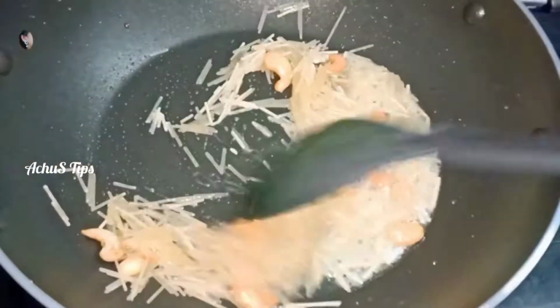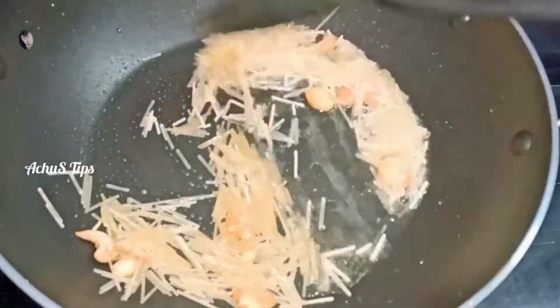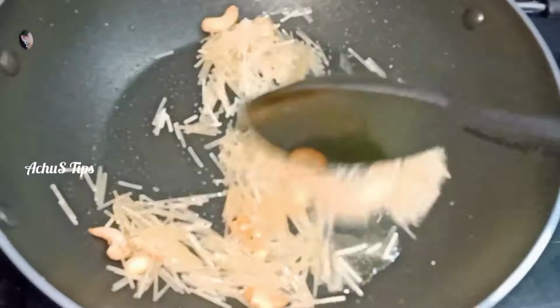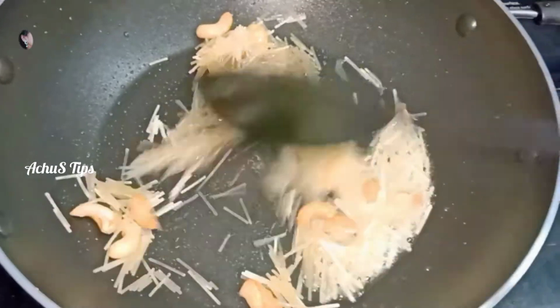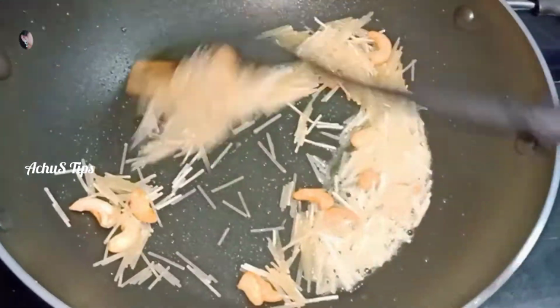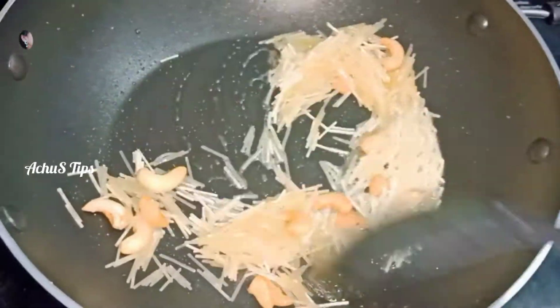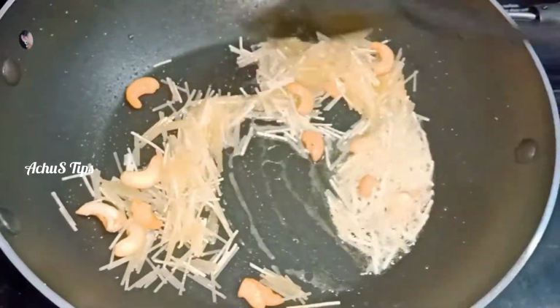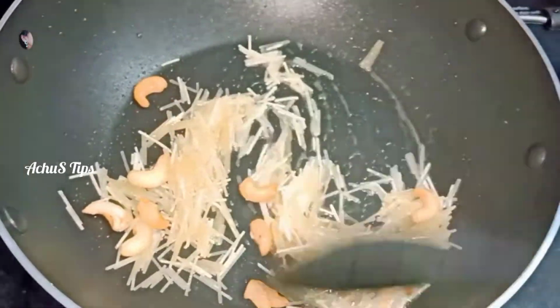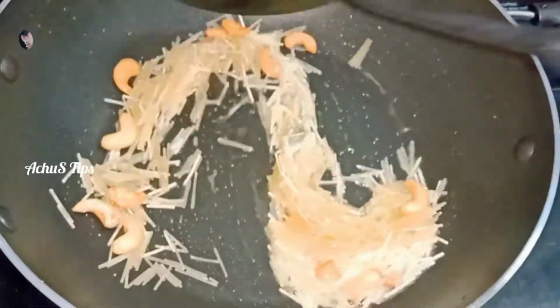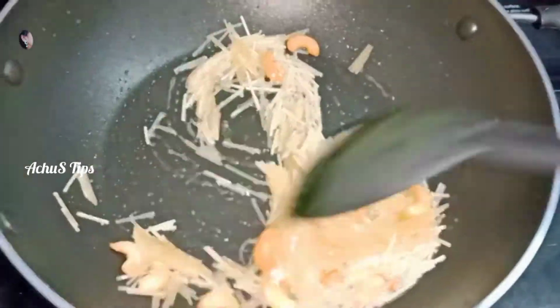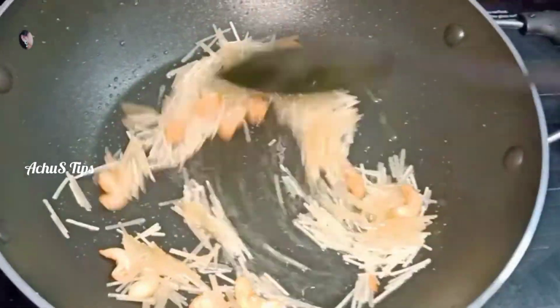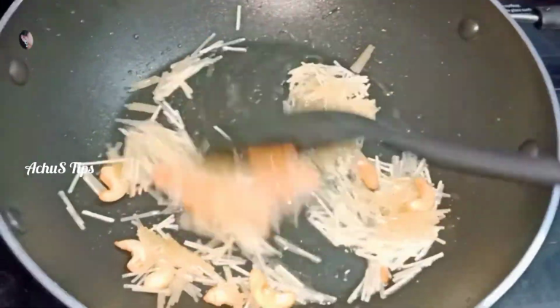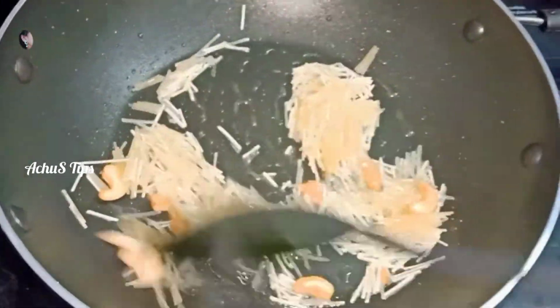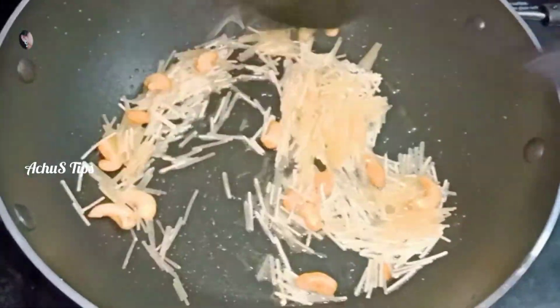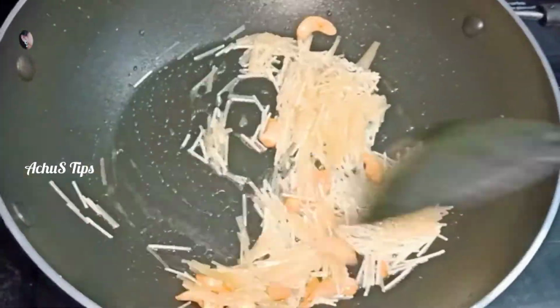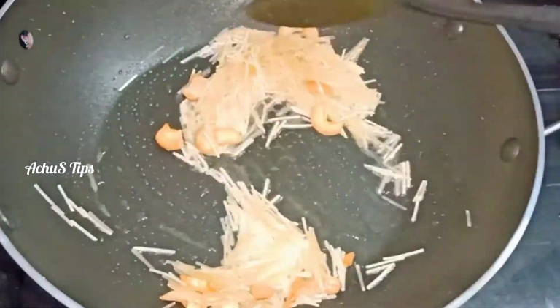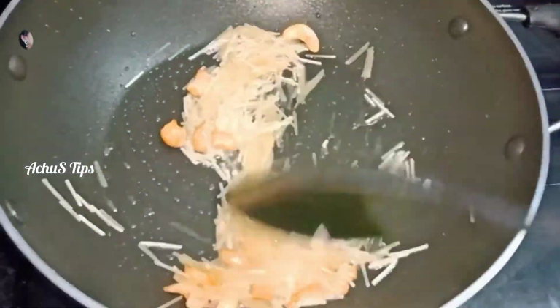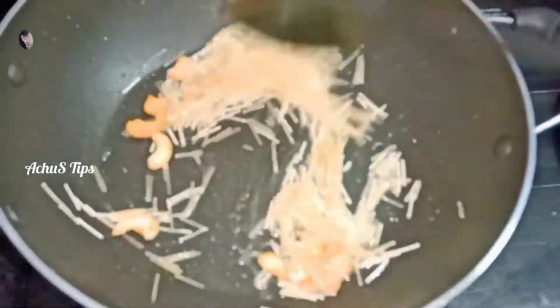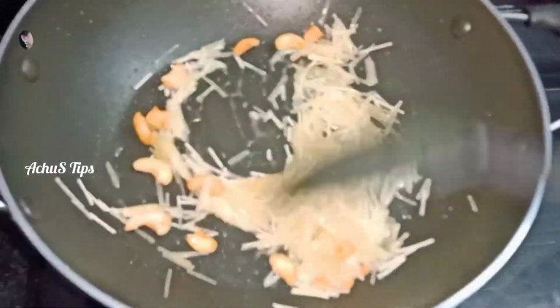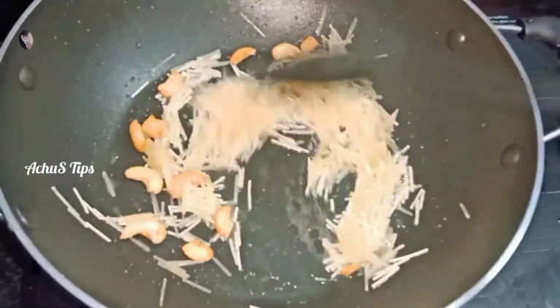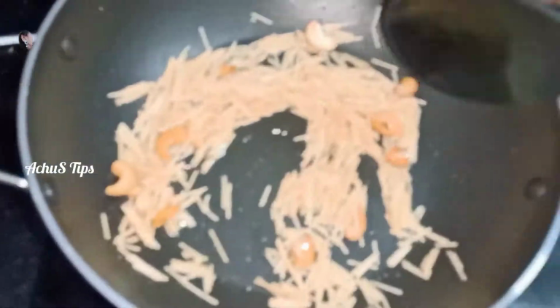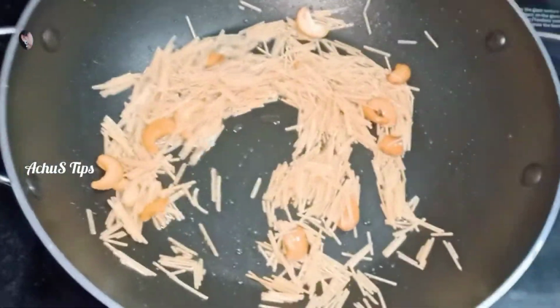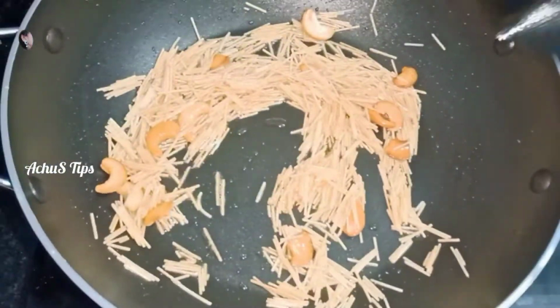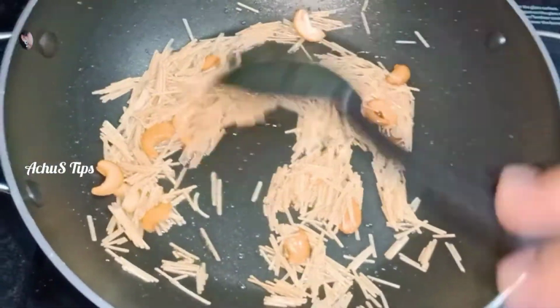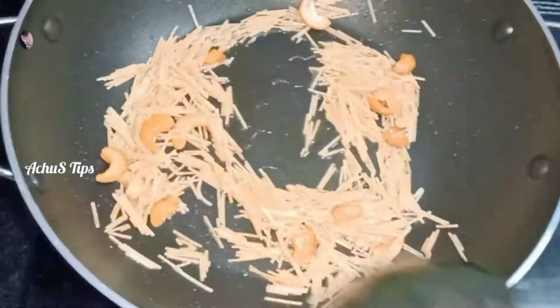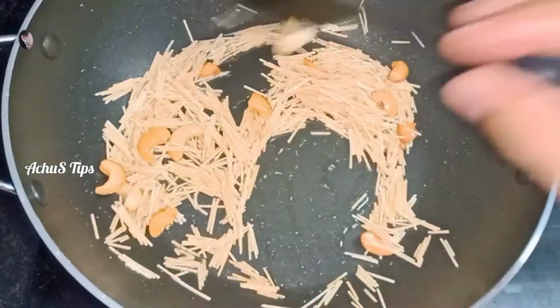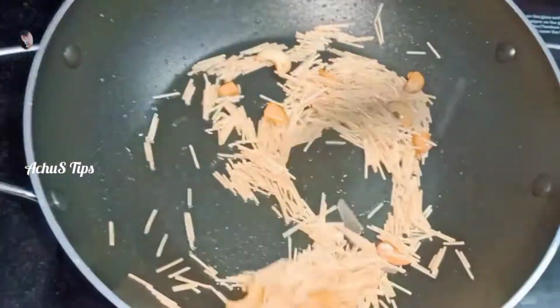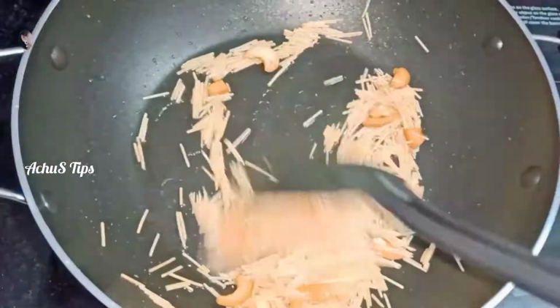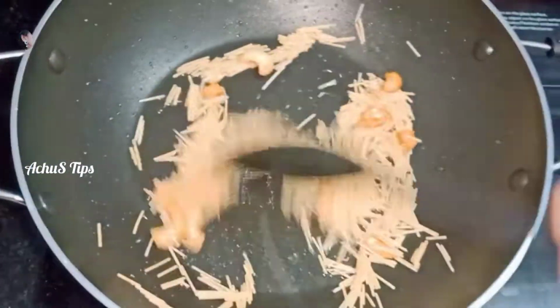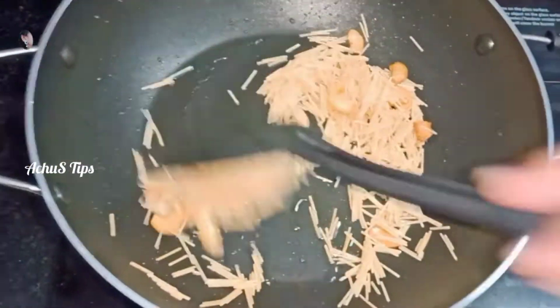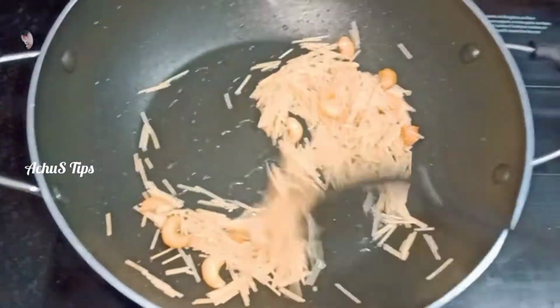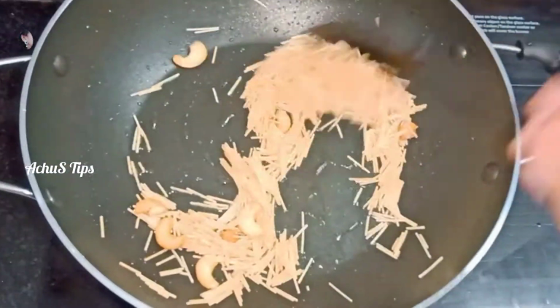We are going to add 2 tbsp into the pan. Then we add Semi Custard. Then we add Semi Custard and cook until golden brown.